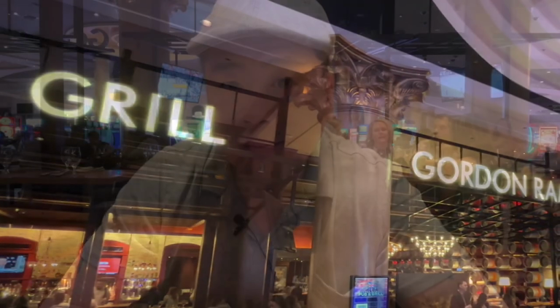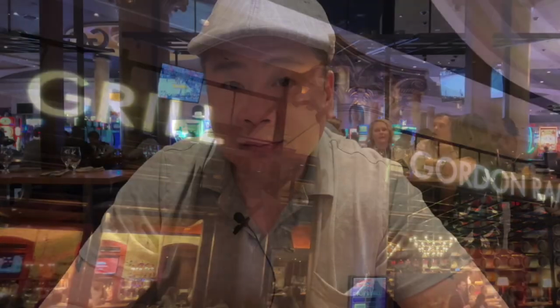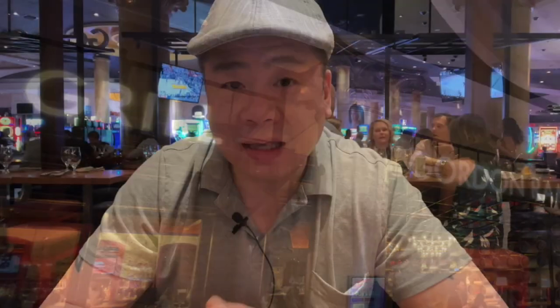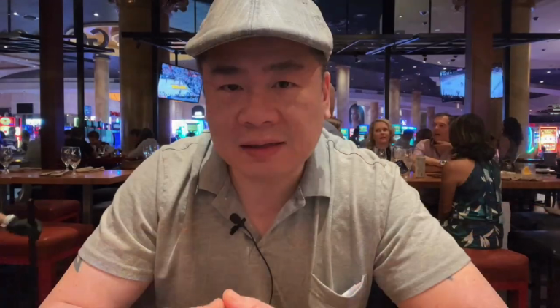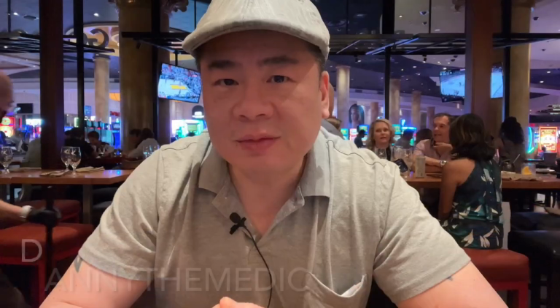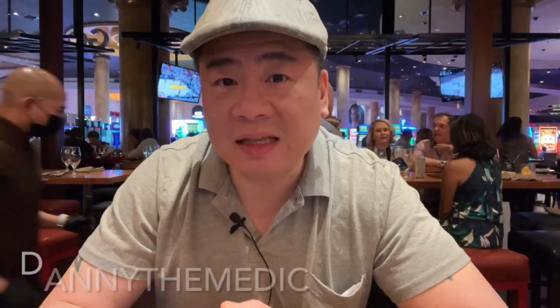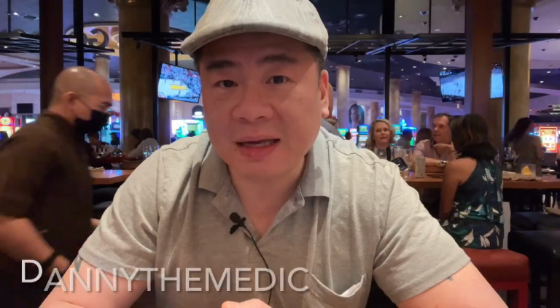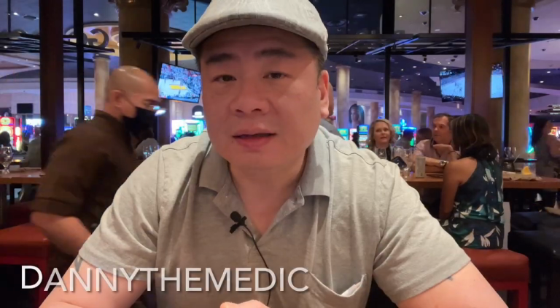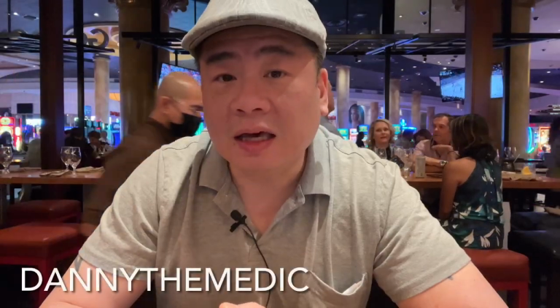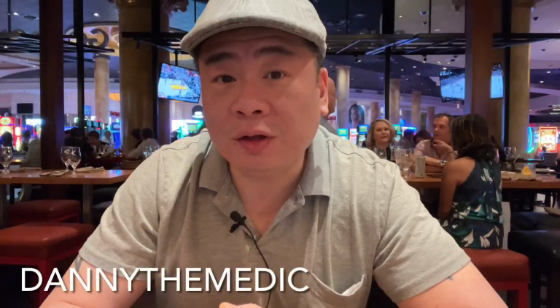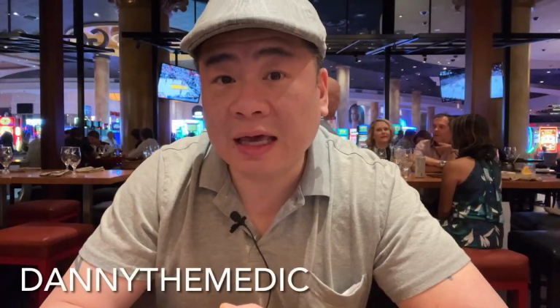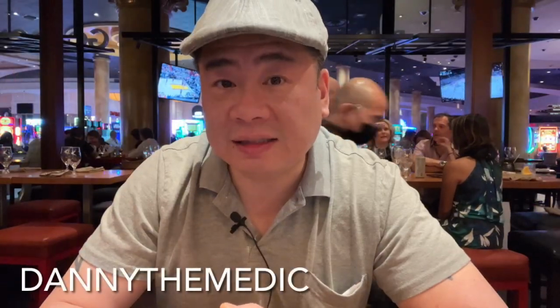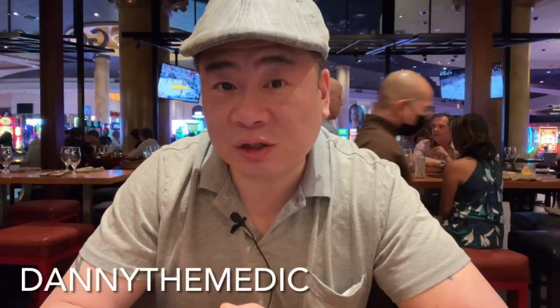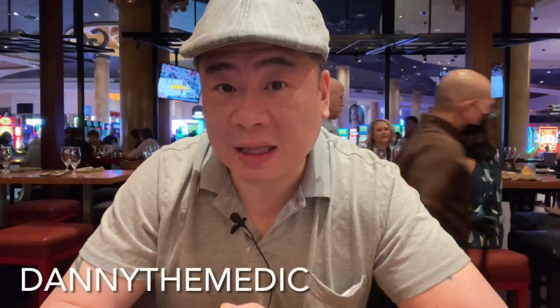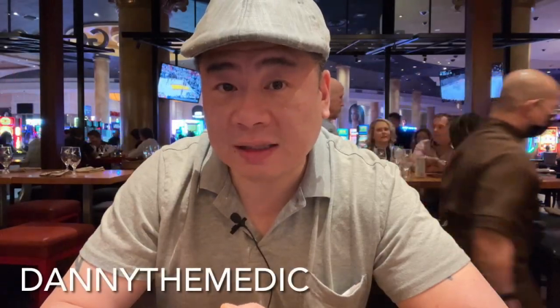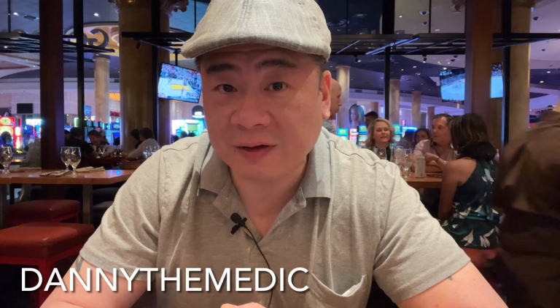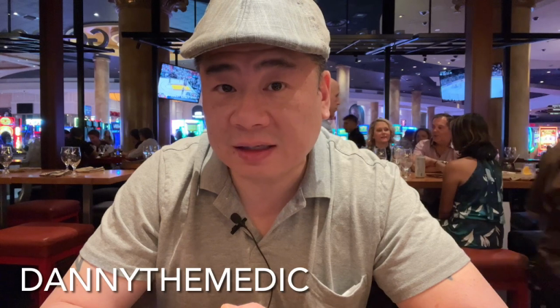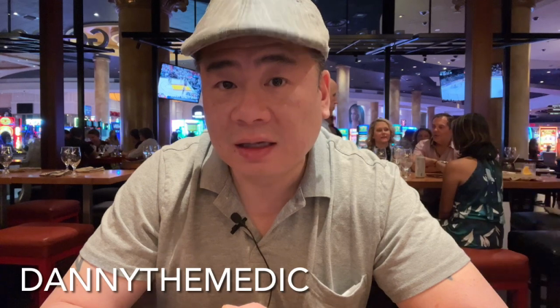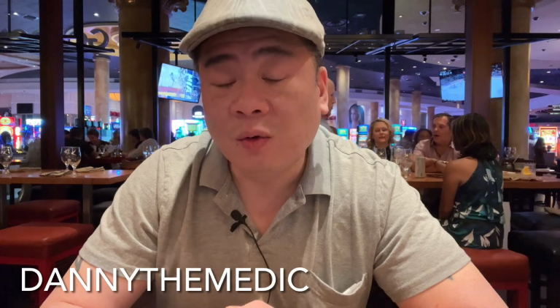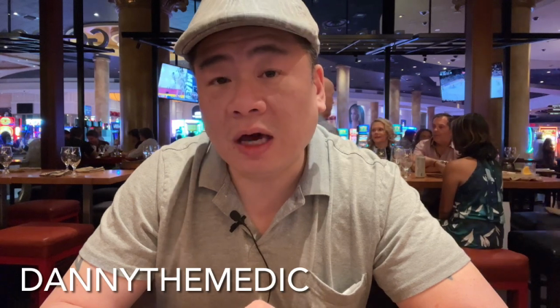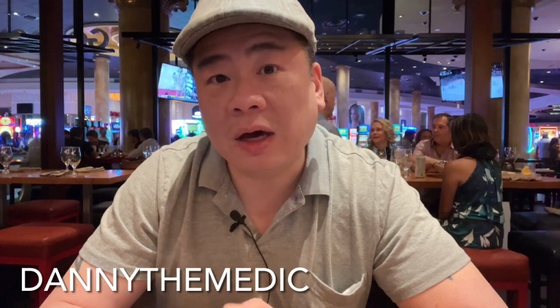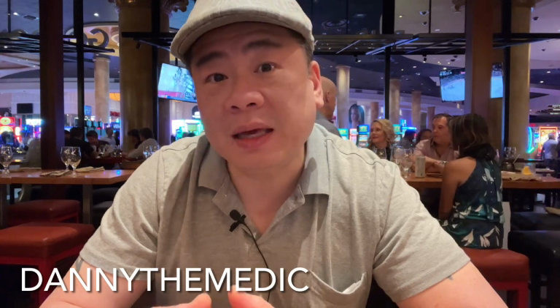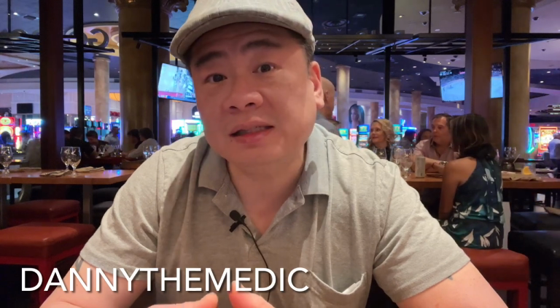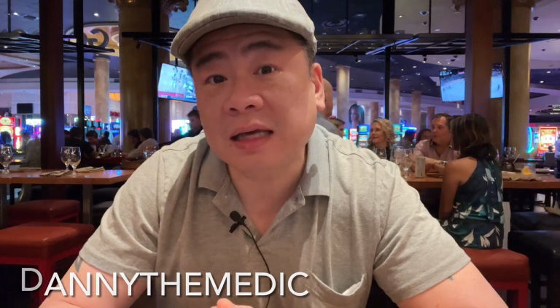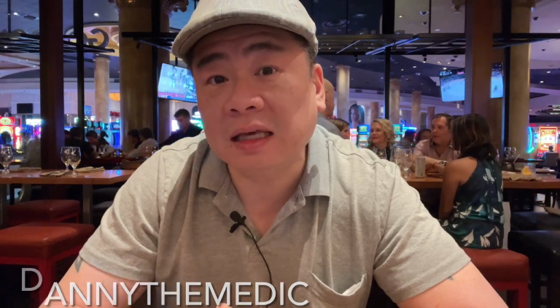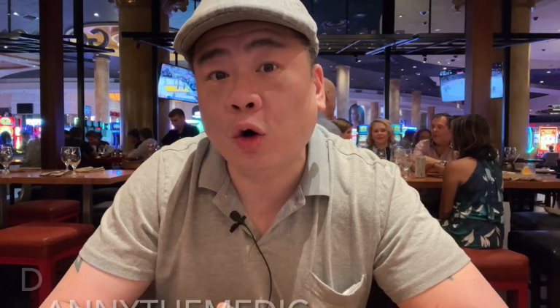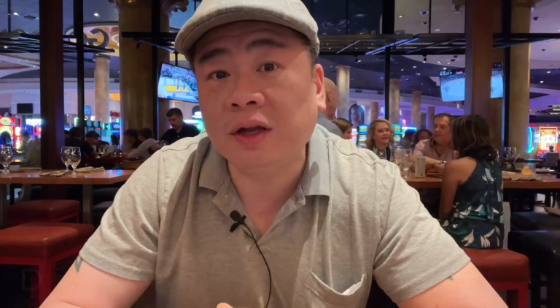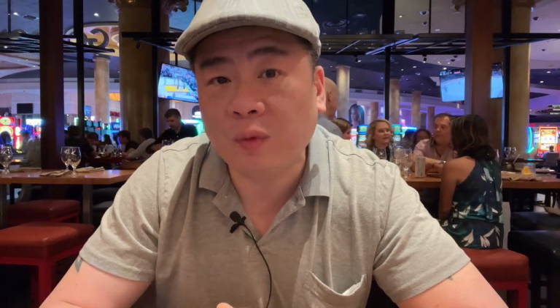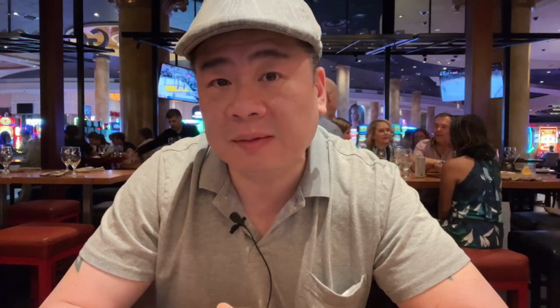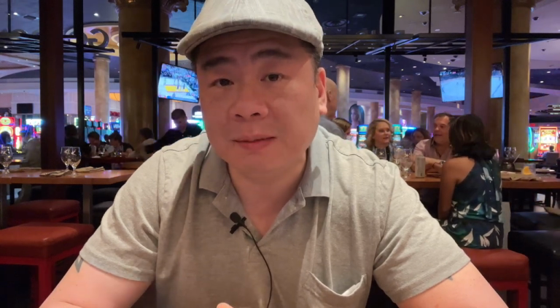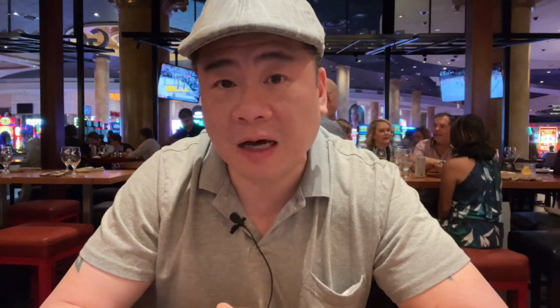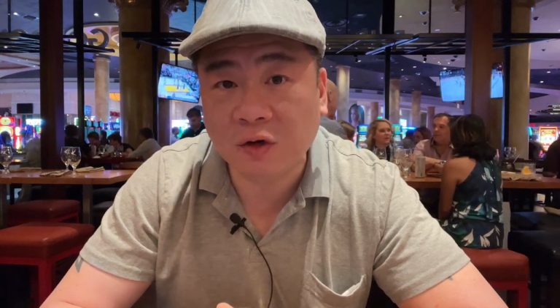Hey guys, Danny the Medic here today at the Caesars Palace Las Vegas, where I'm inside the Gordon Ramsay Pub and Grill.